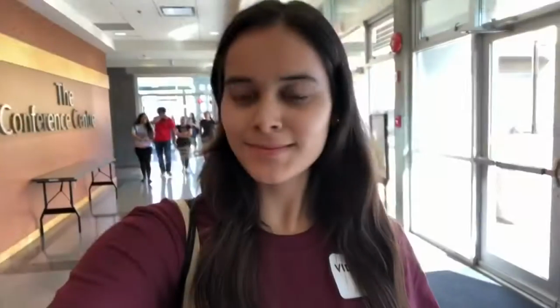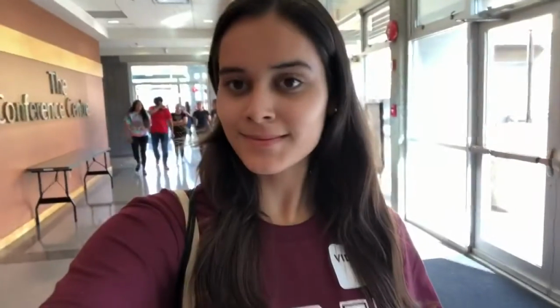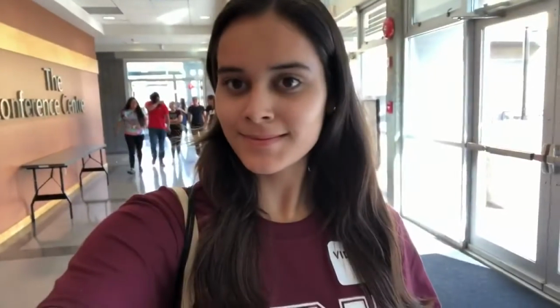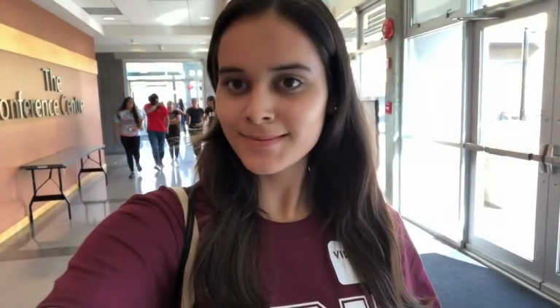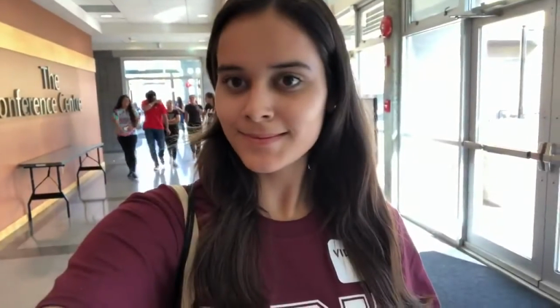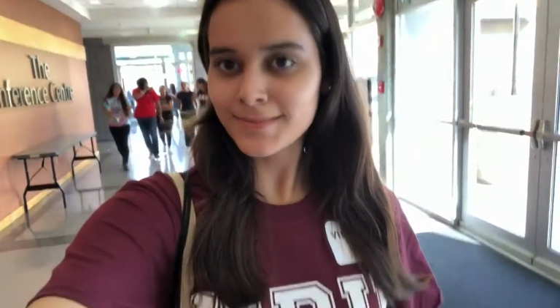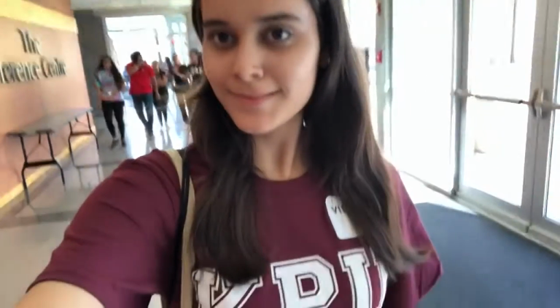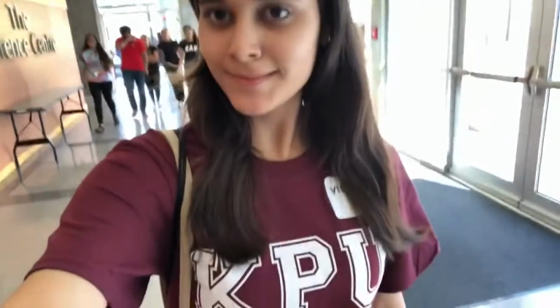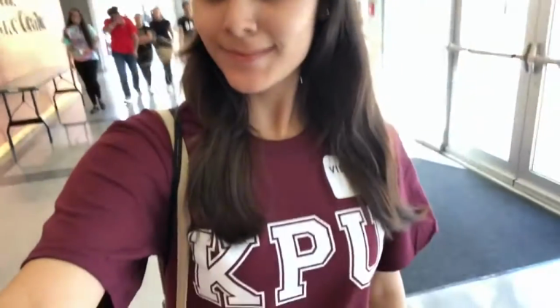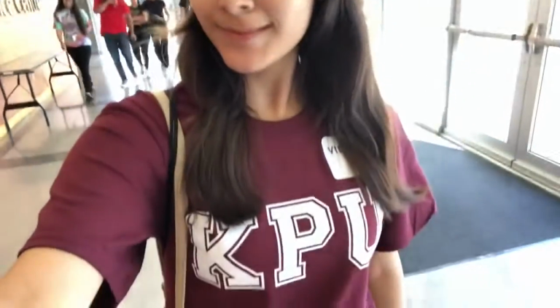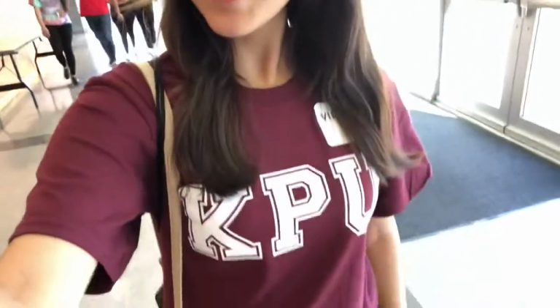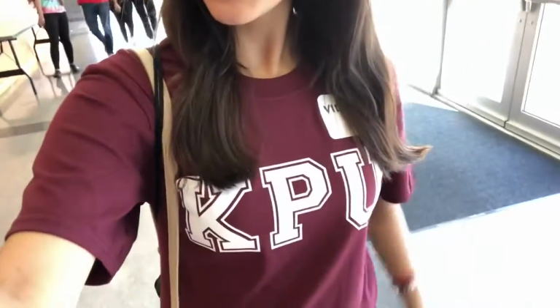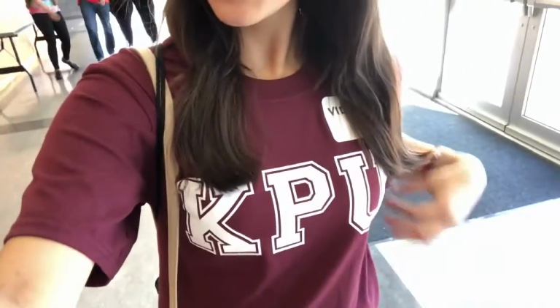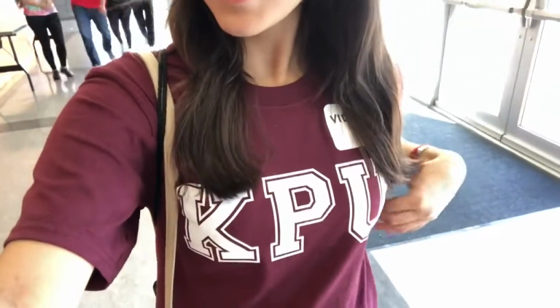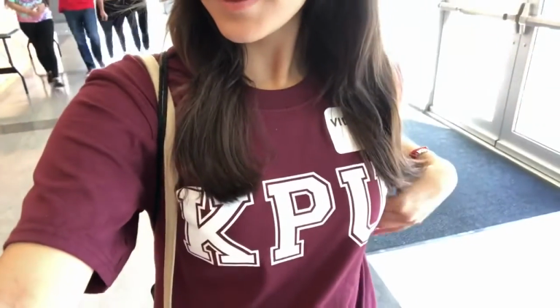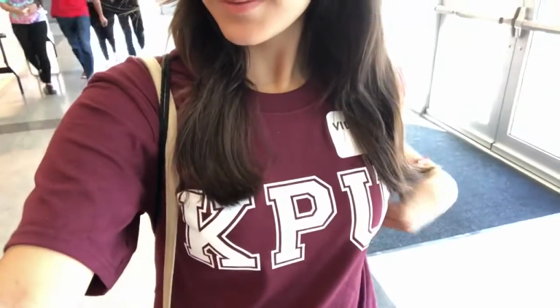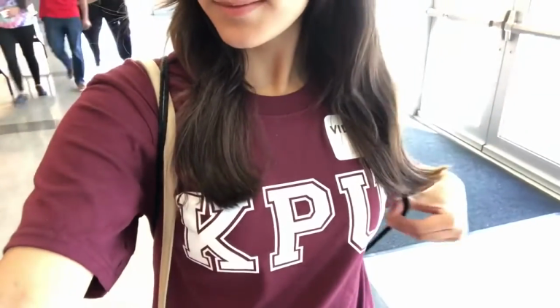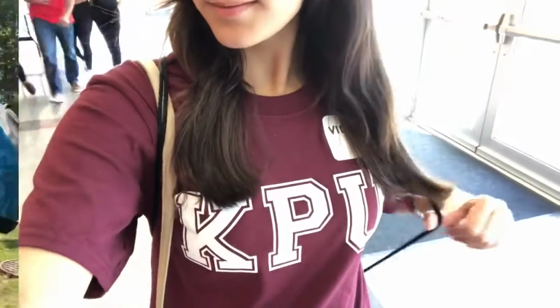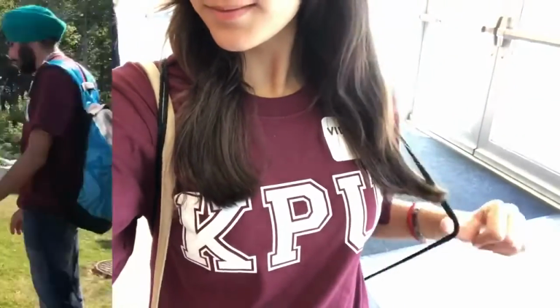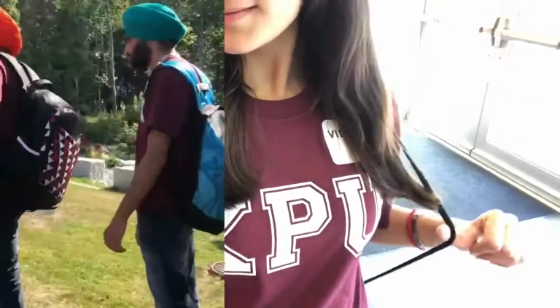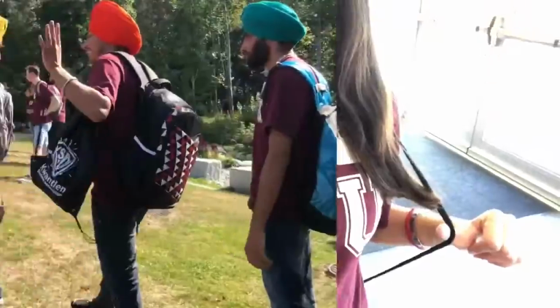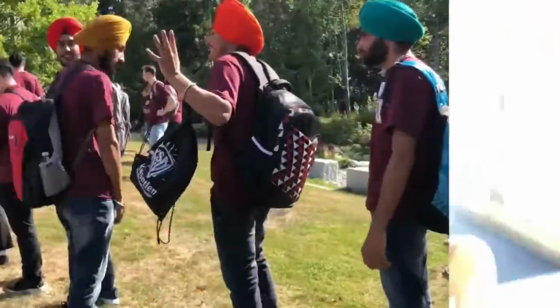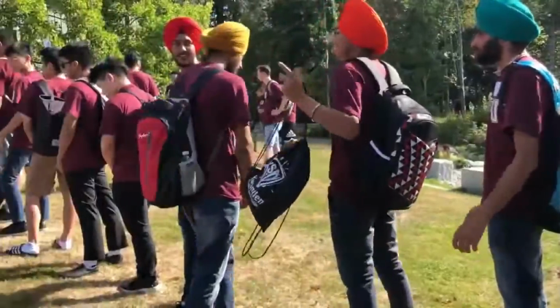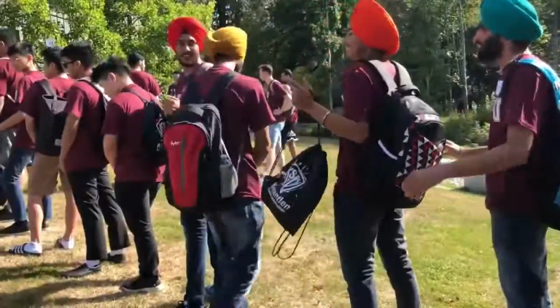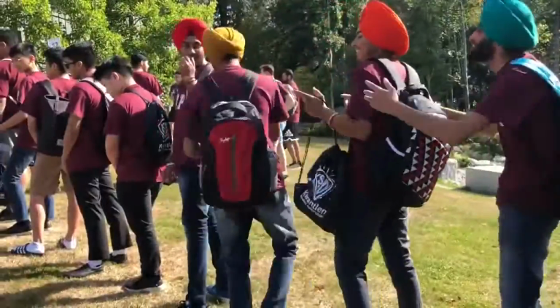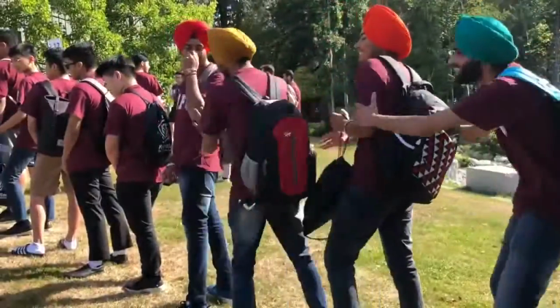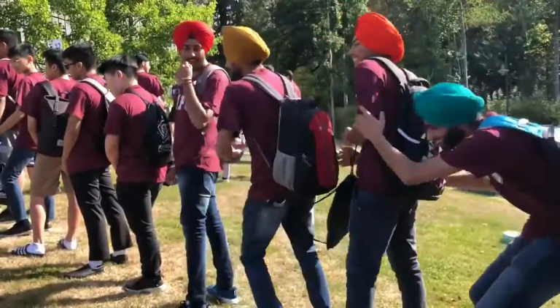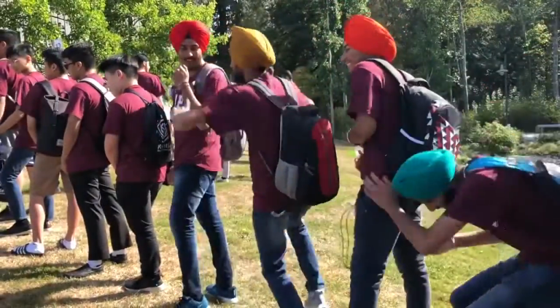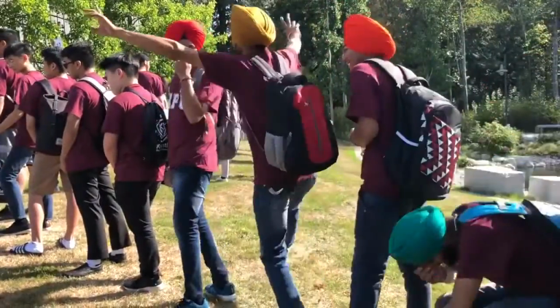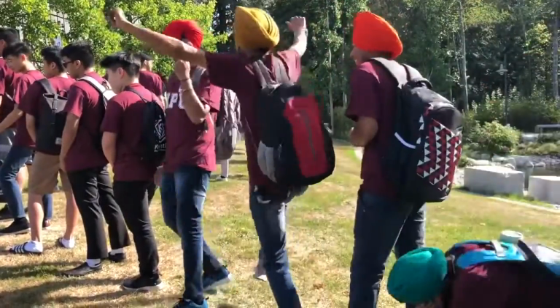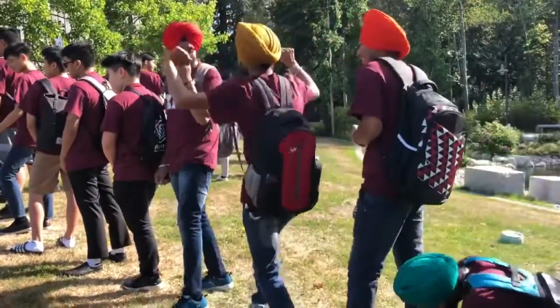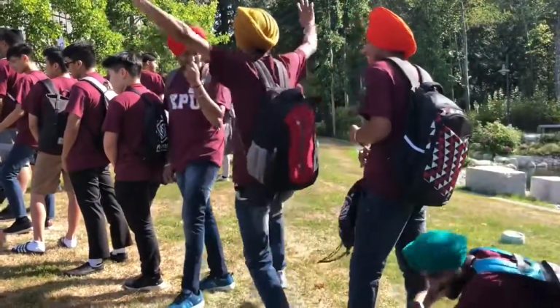Firstly, we were given a KPU T-shirt and a bag. Then we did our respective group allotments.